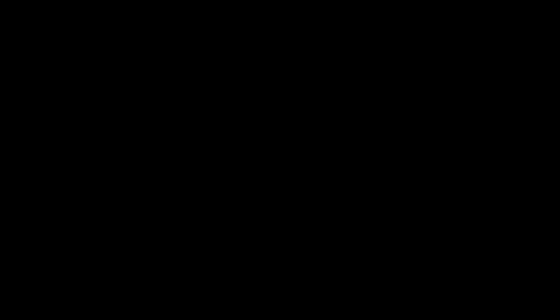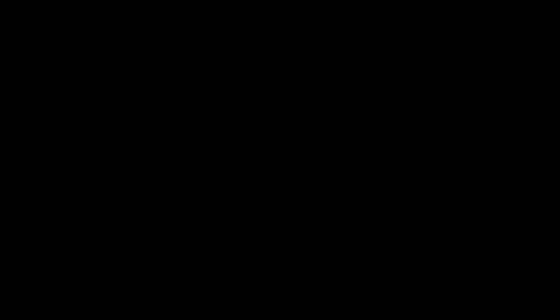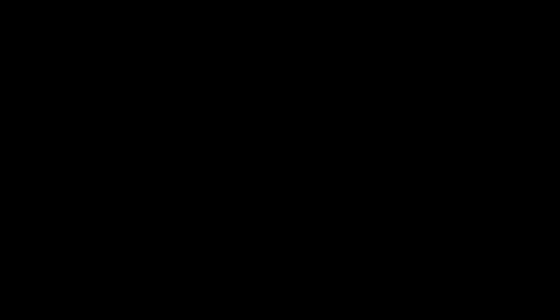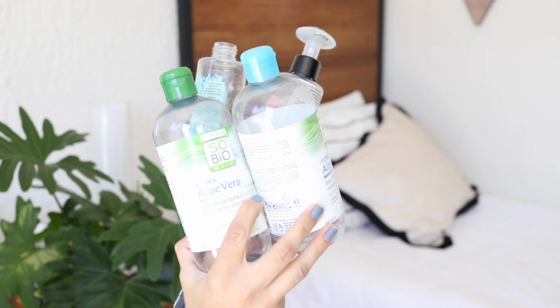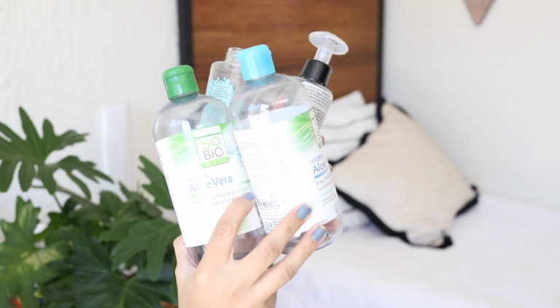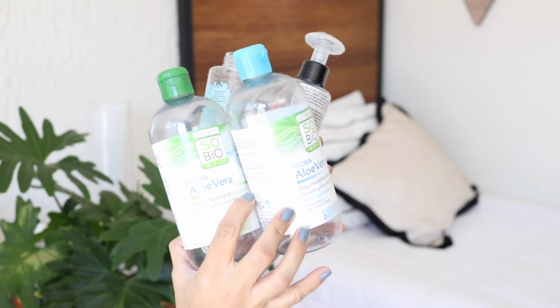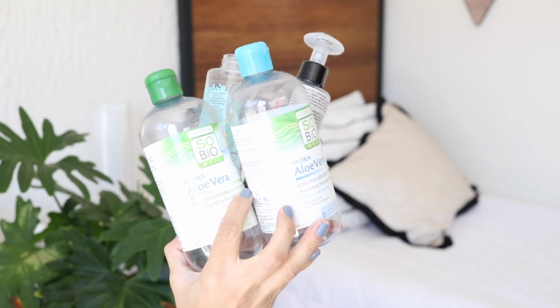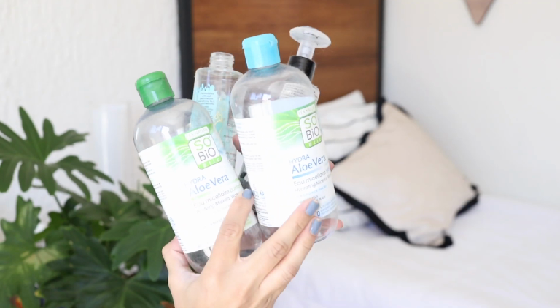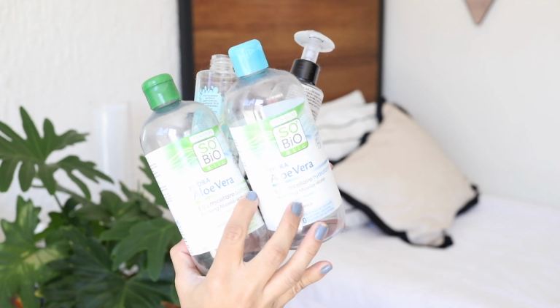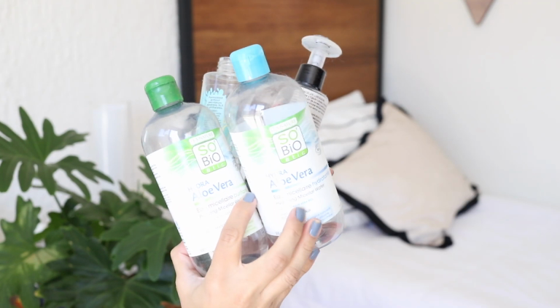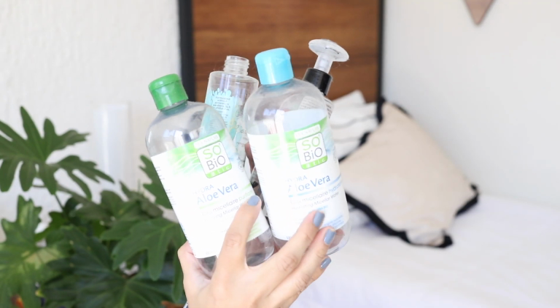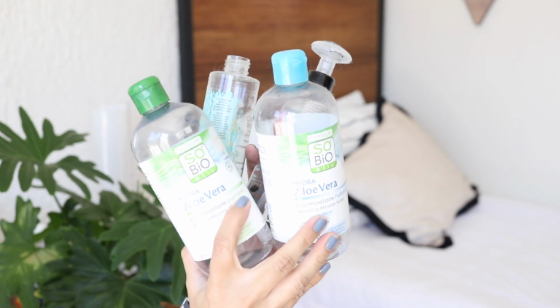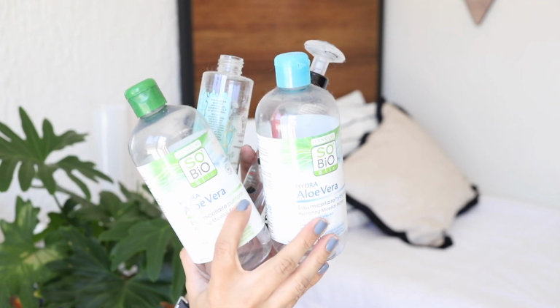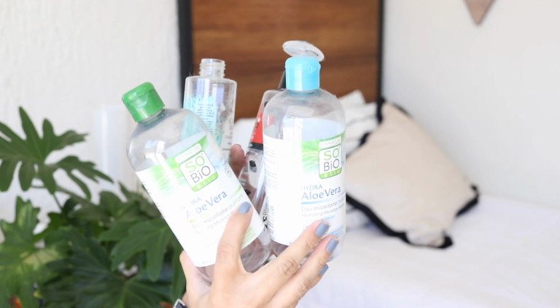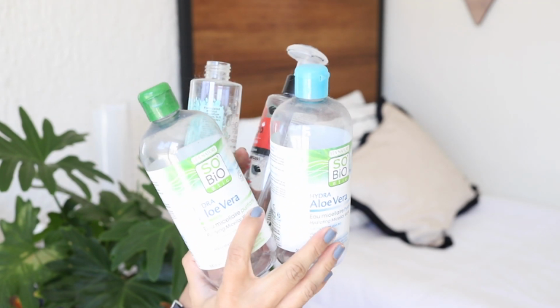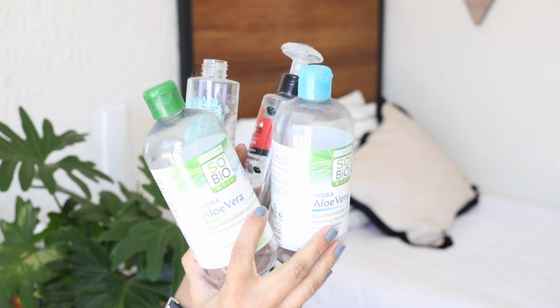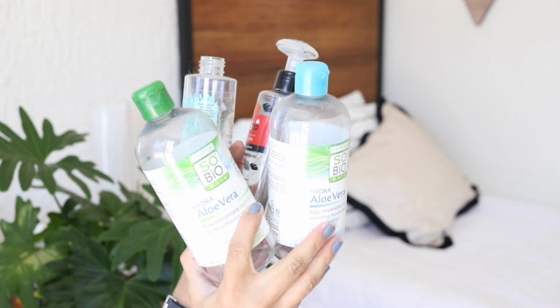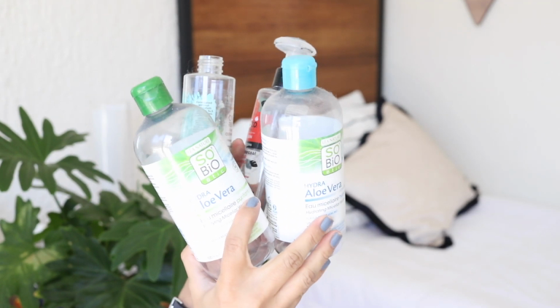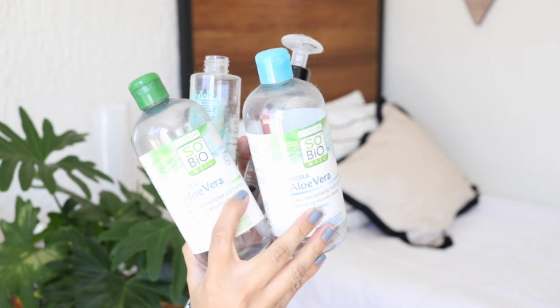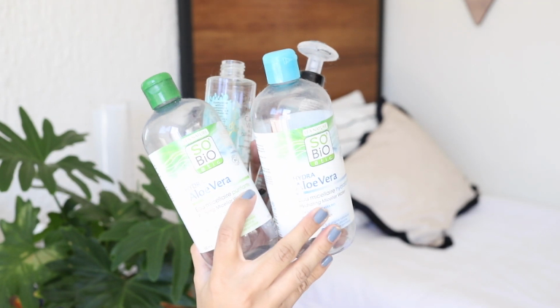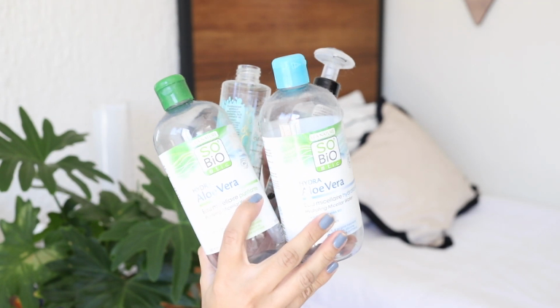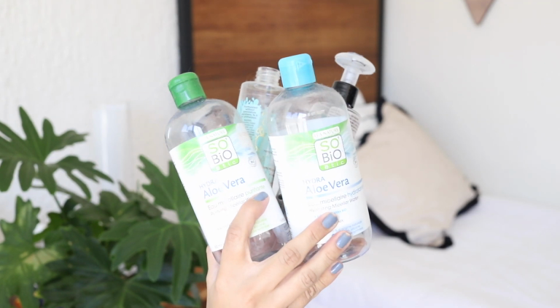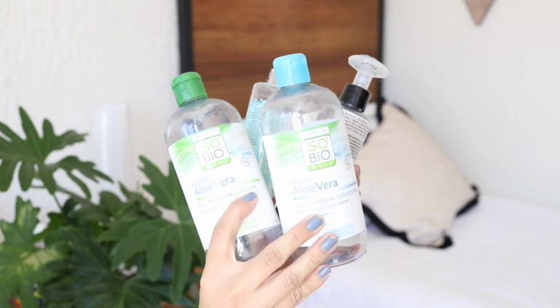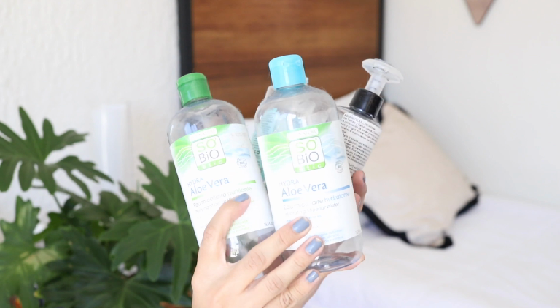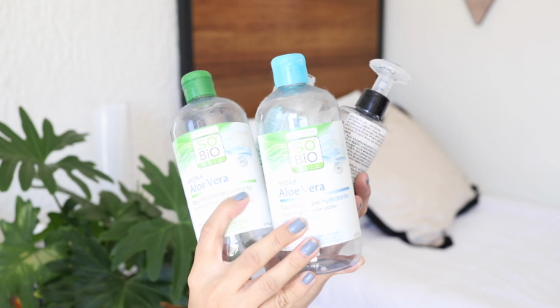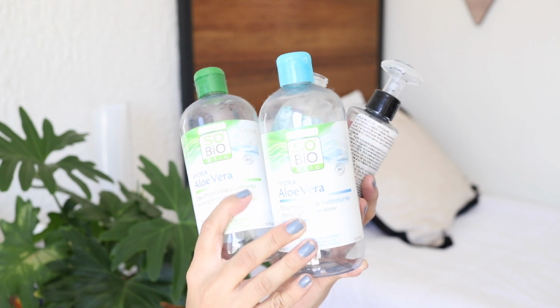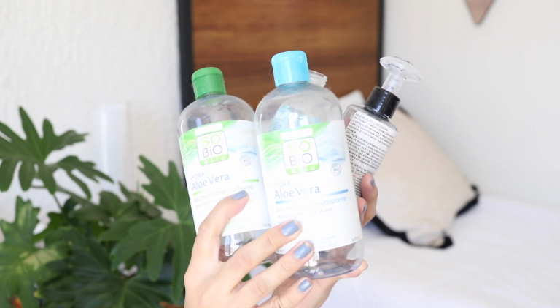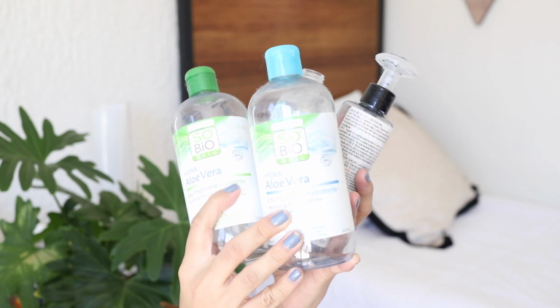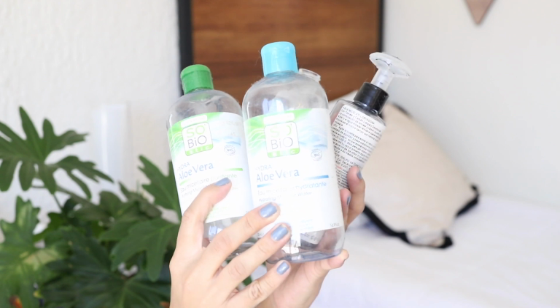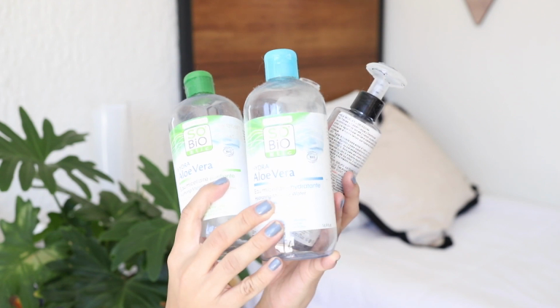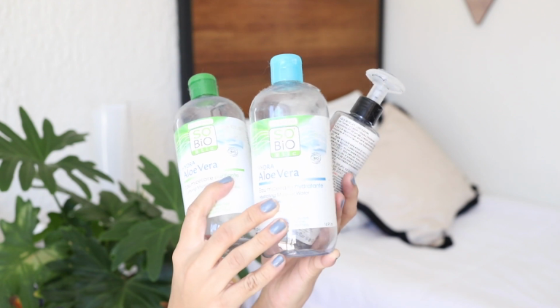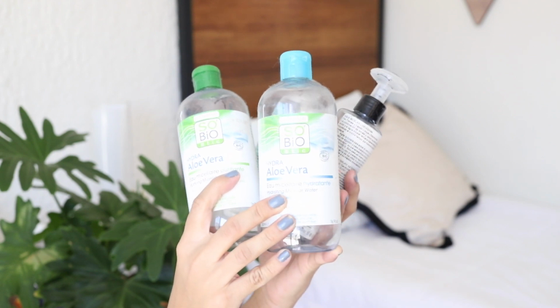Hello guys! Welcome to day 3 of 4 days of empties. Today I'll talk about skincare products.